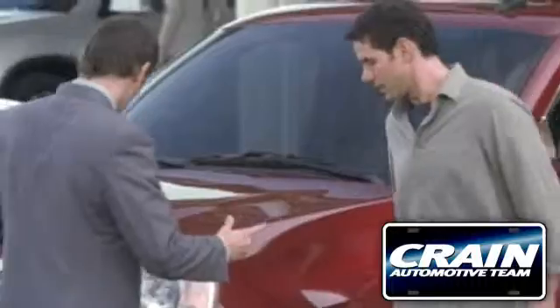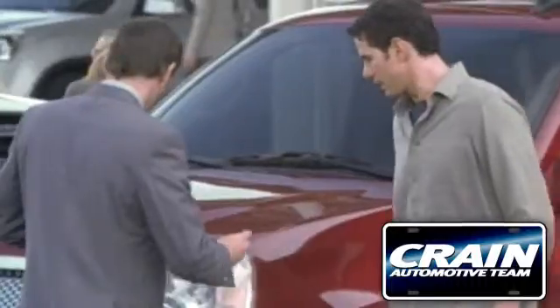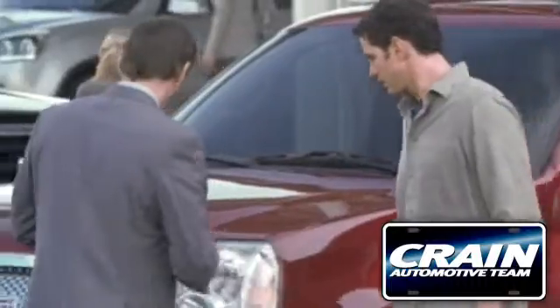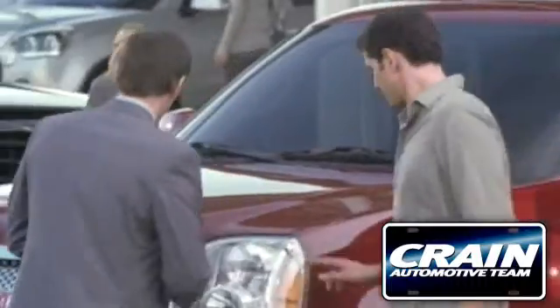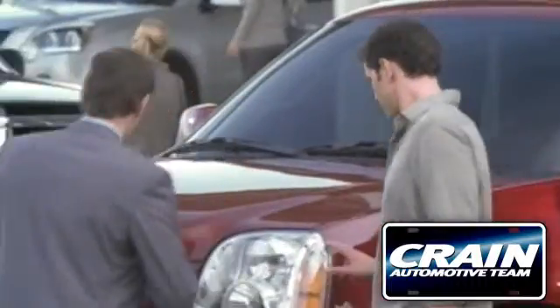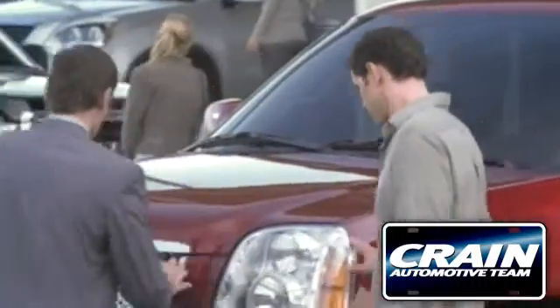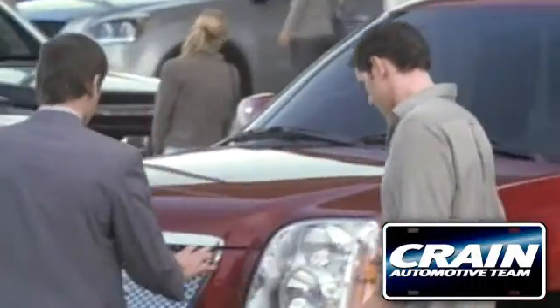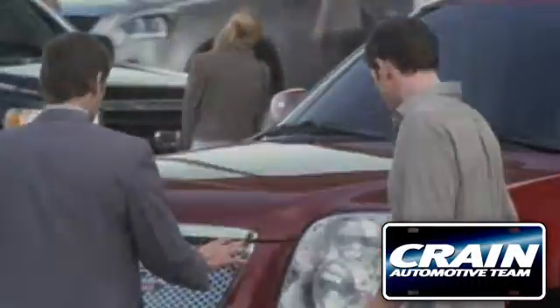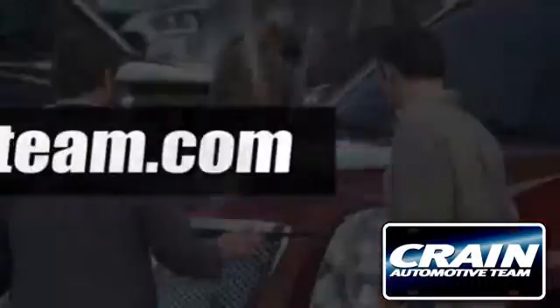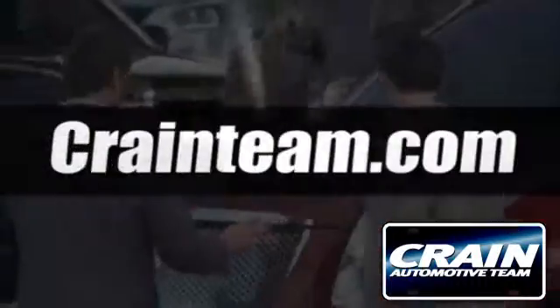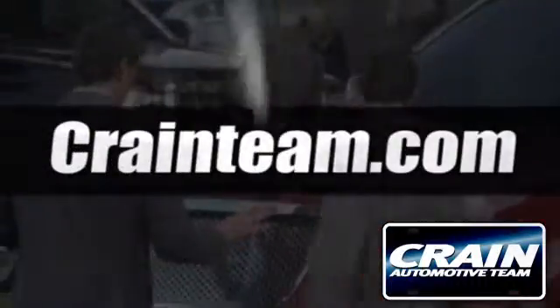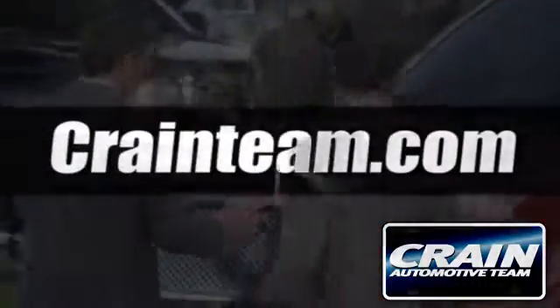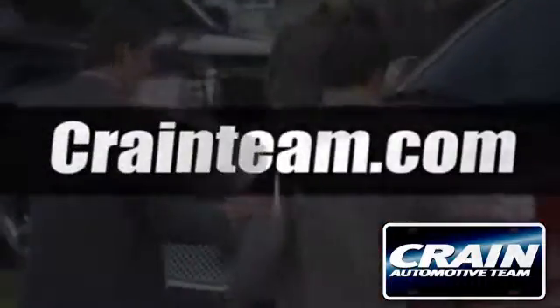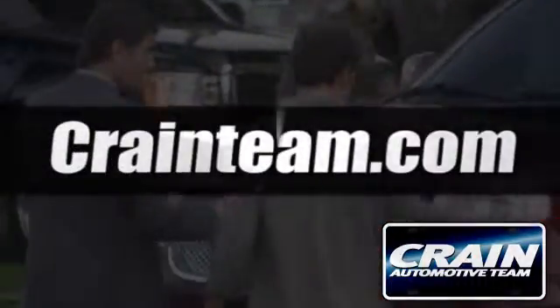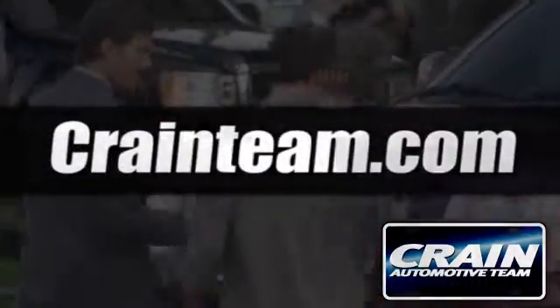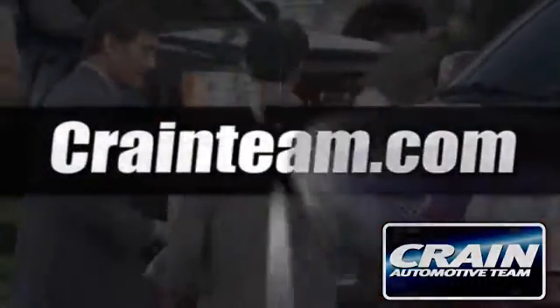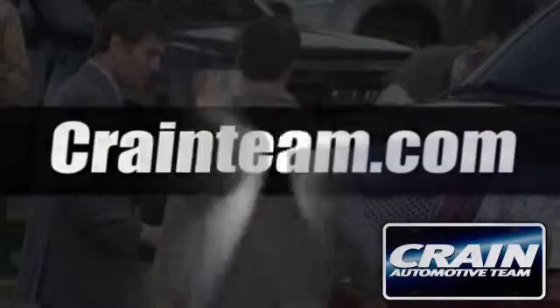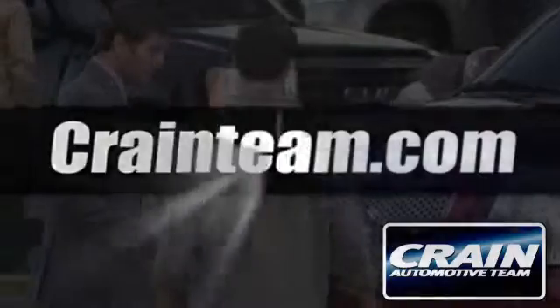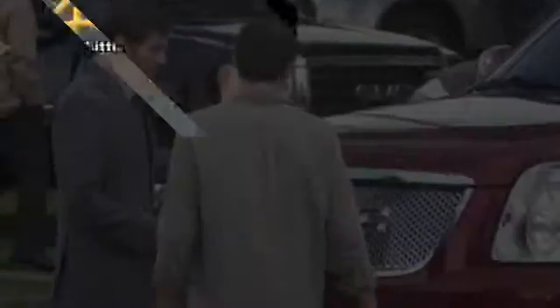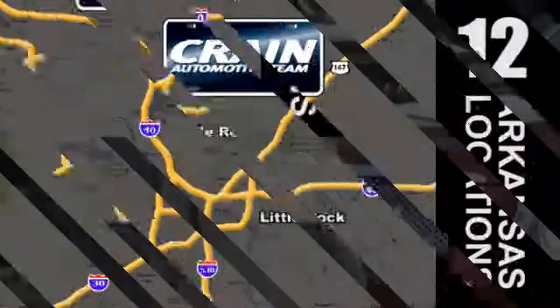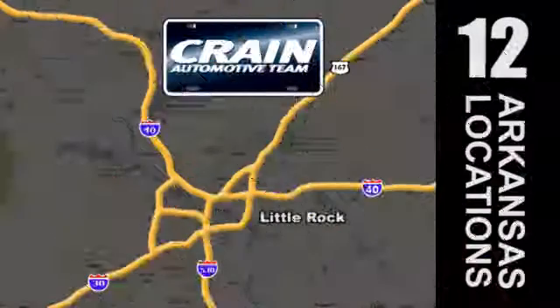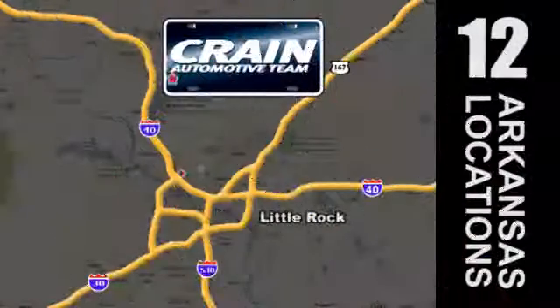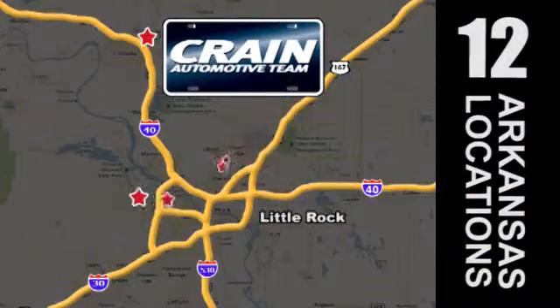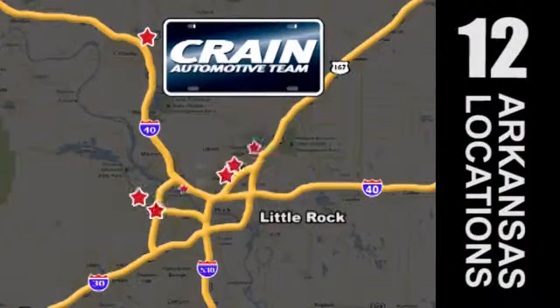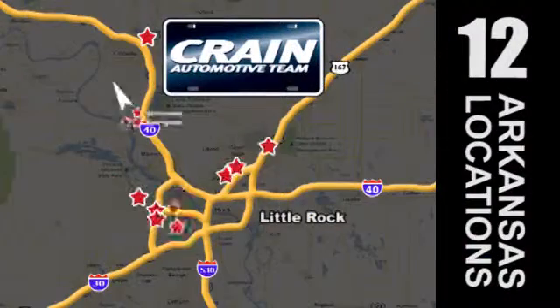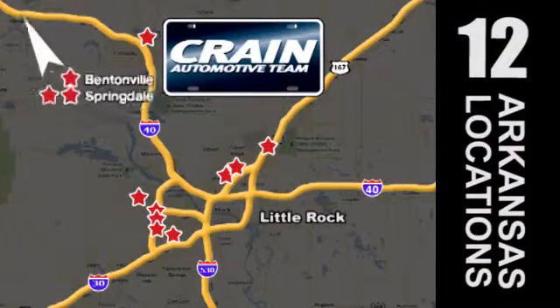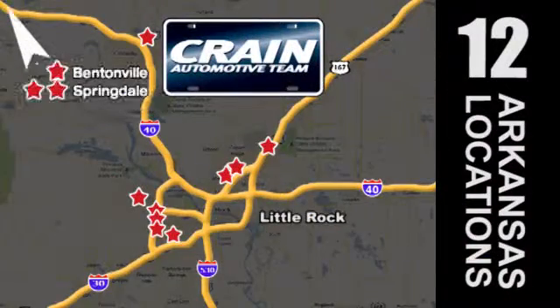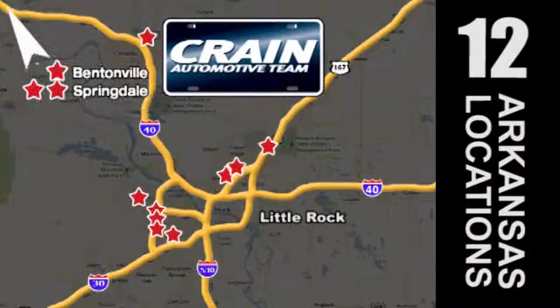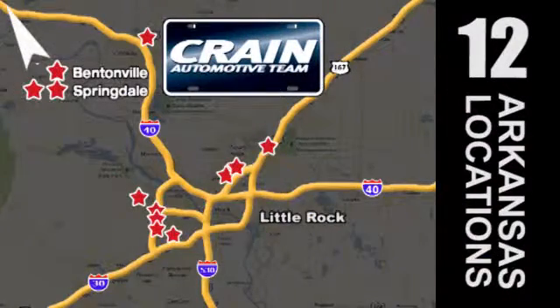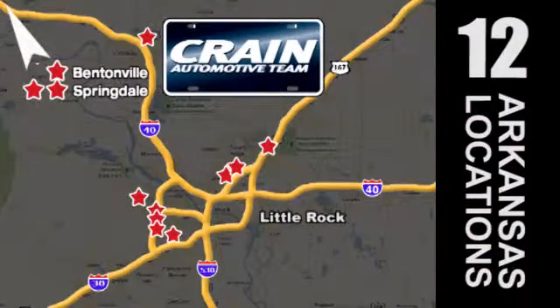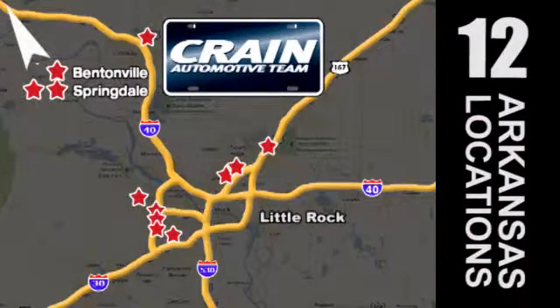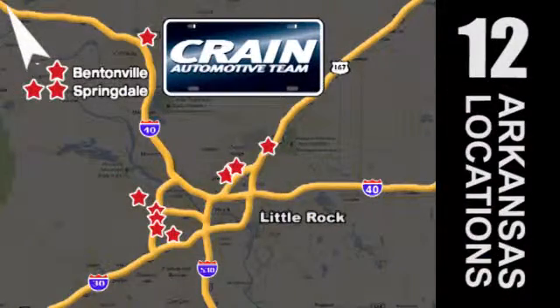Visit us anytime at CrainTeam.com. The Crain Team's got em!